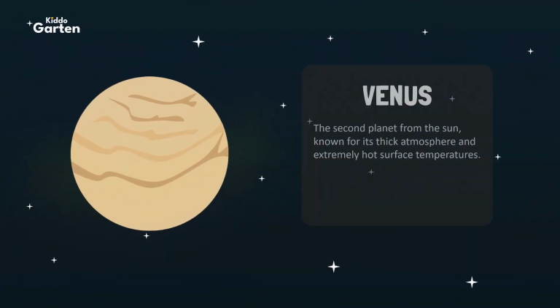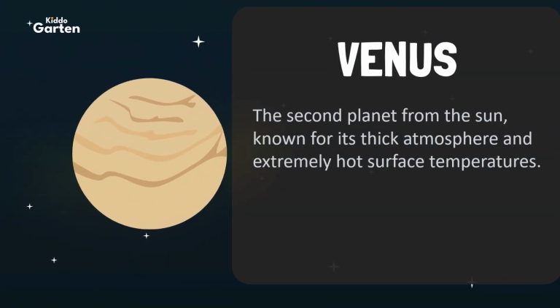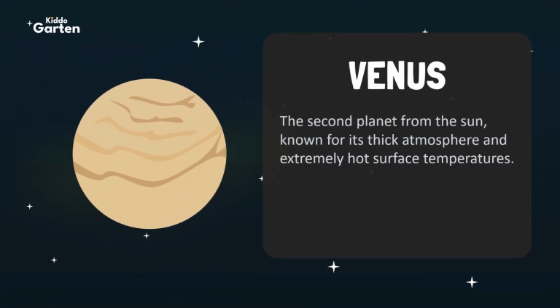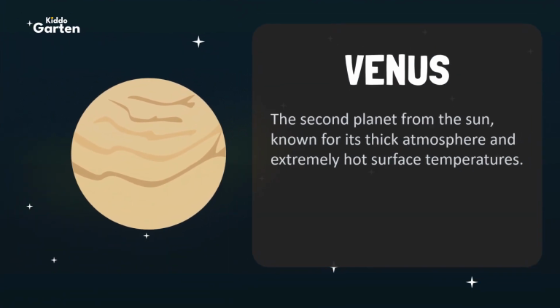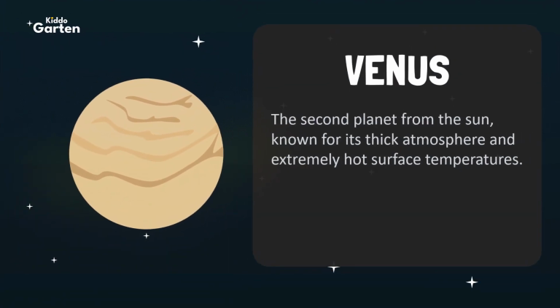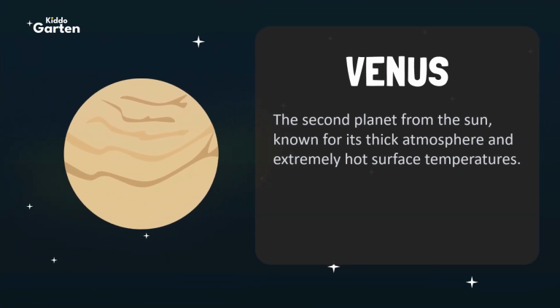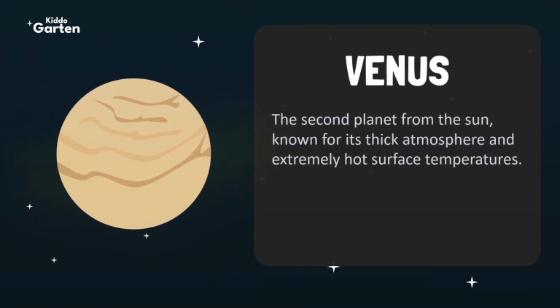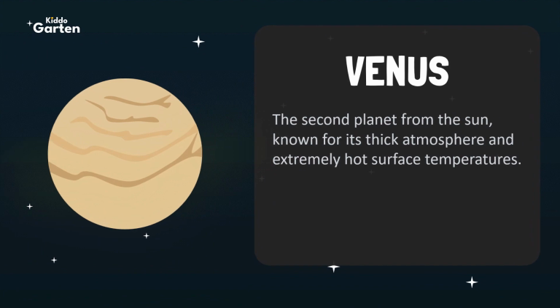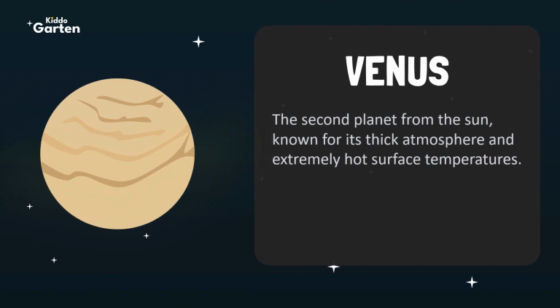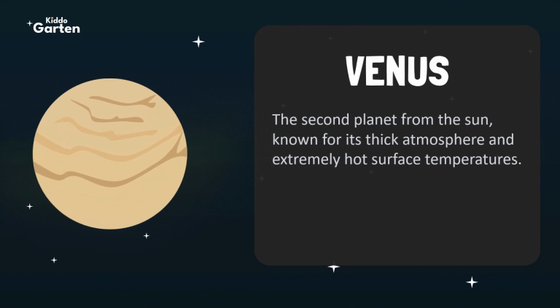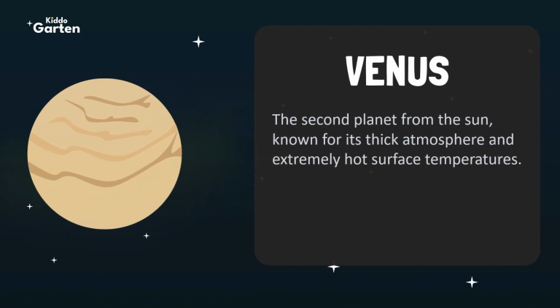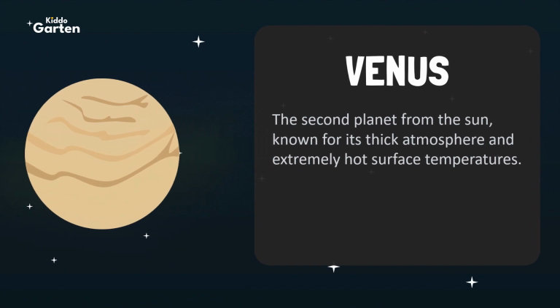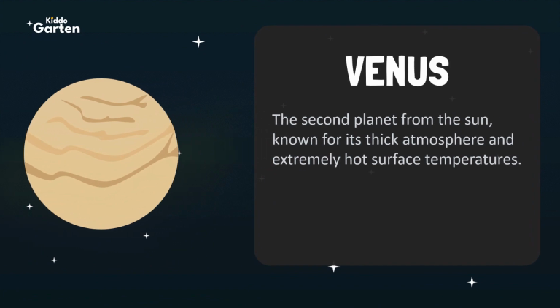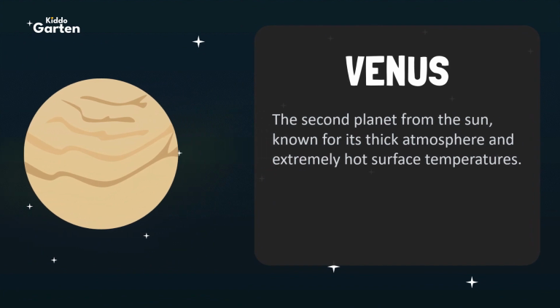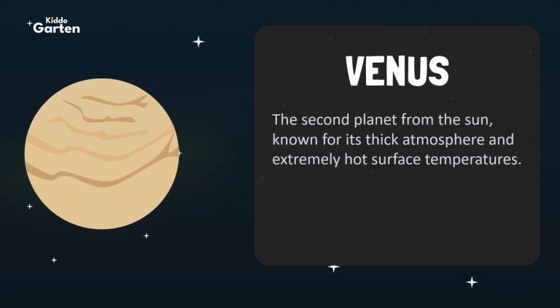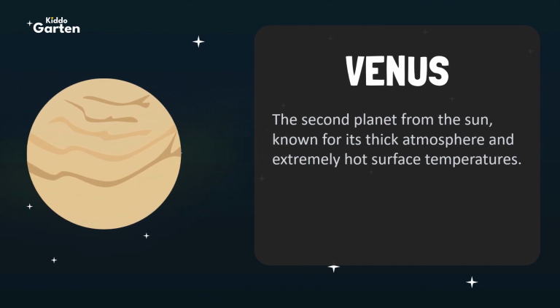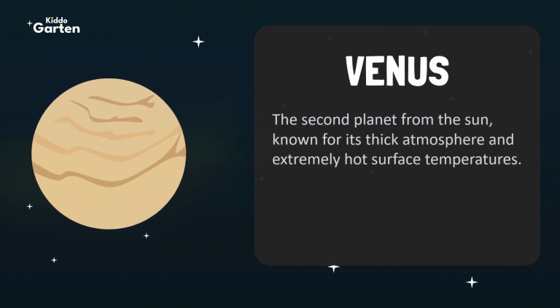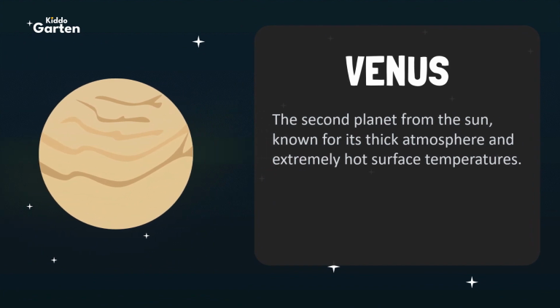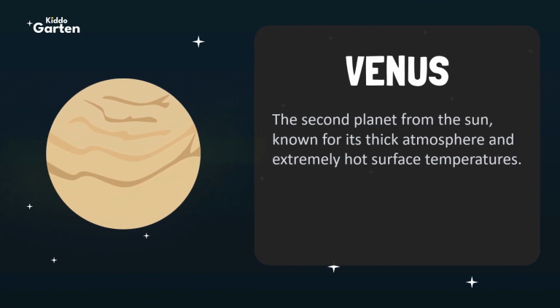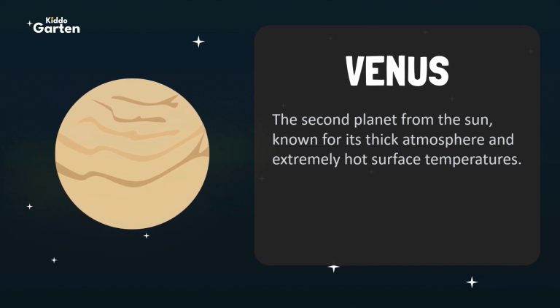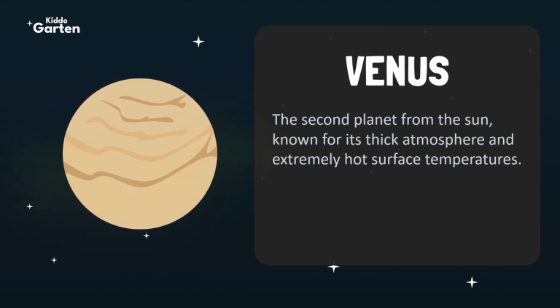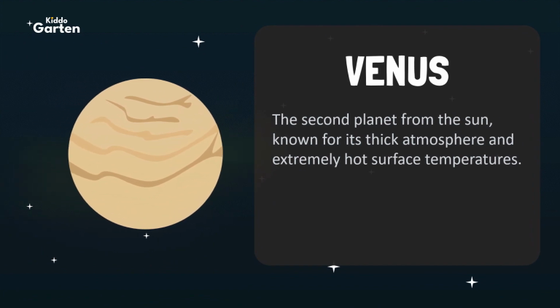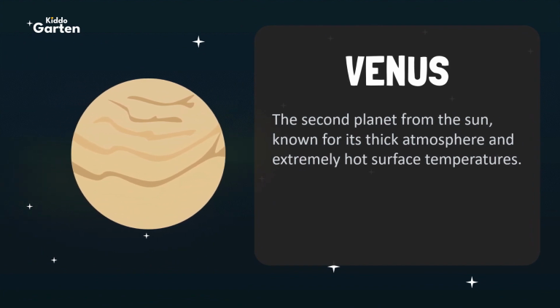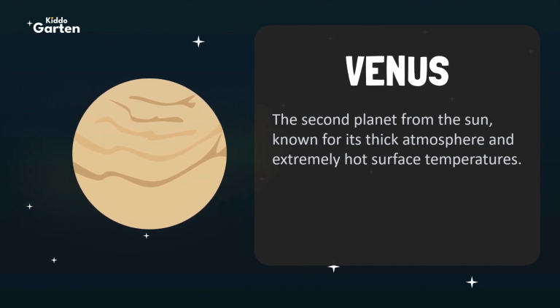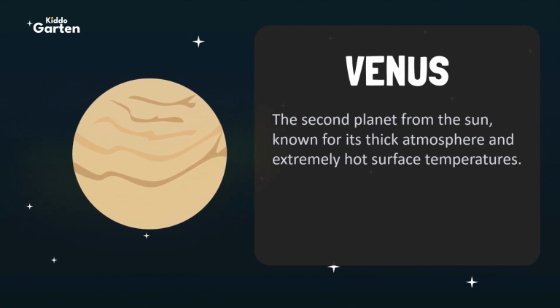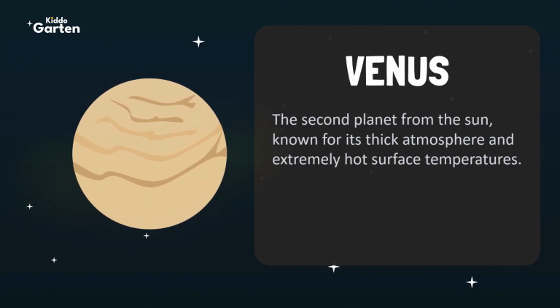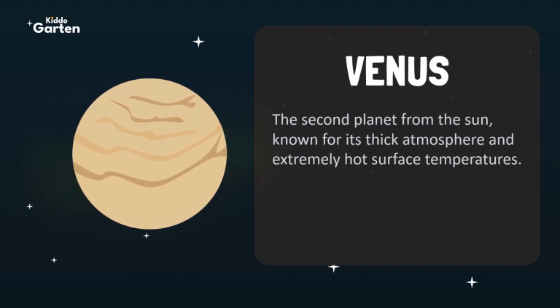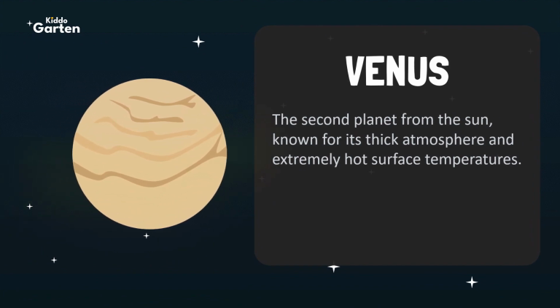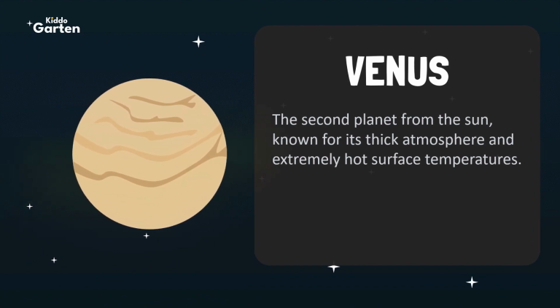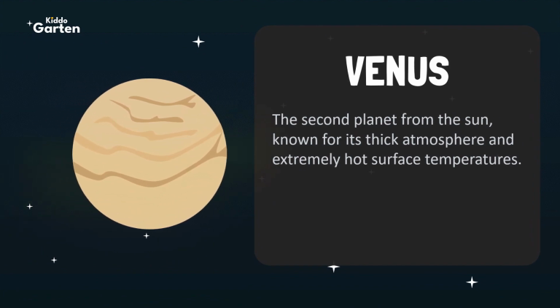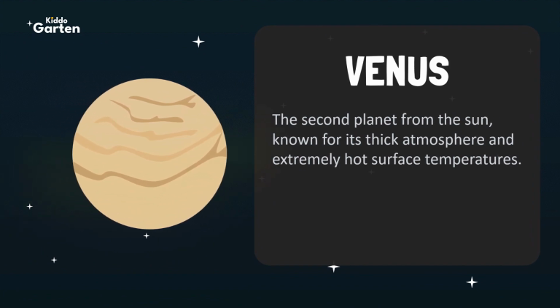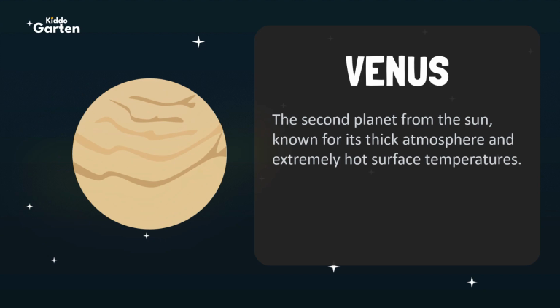Venus is the second planet from the Sun, known for its thick atmosphere and extremely hot surface temperatures.